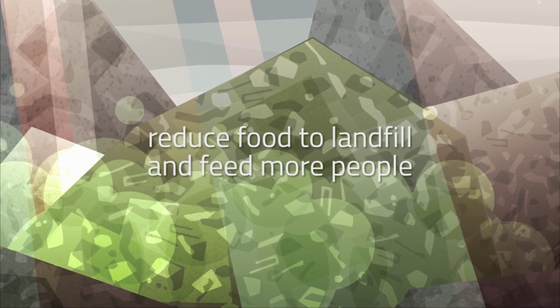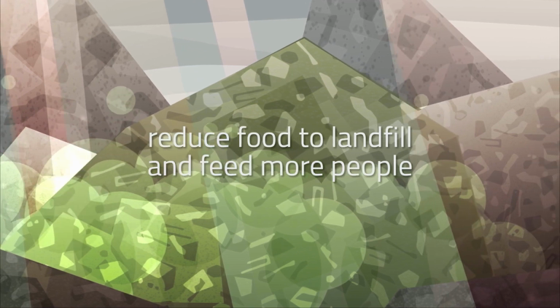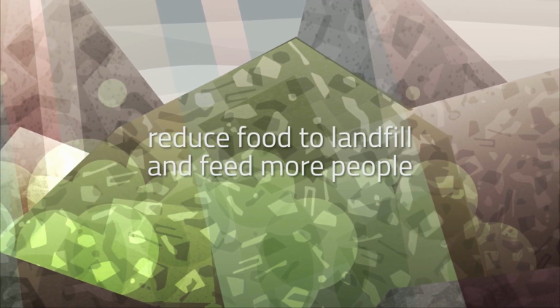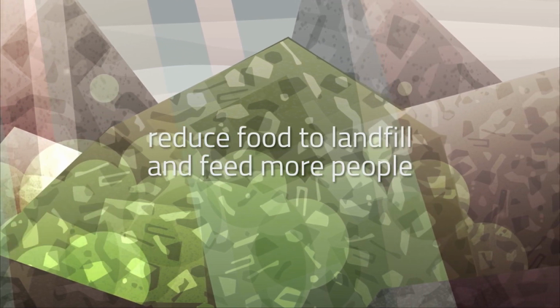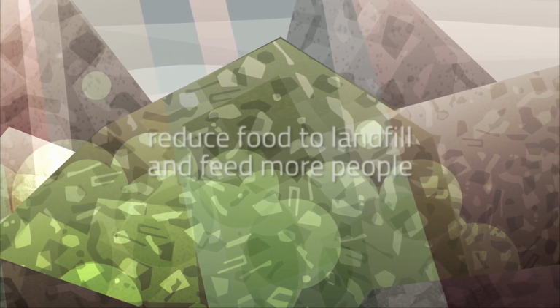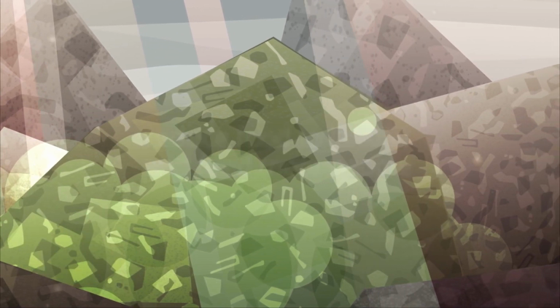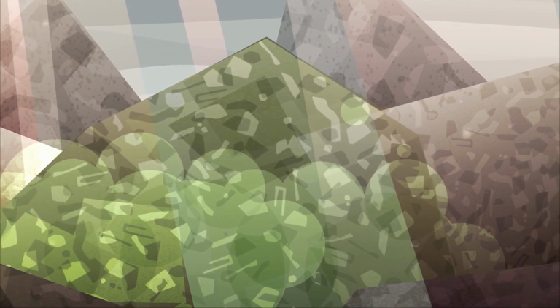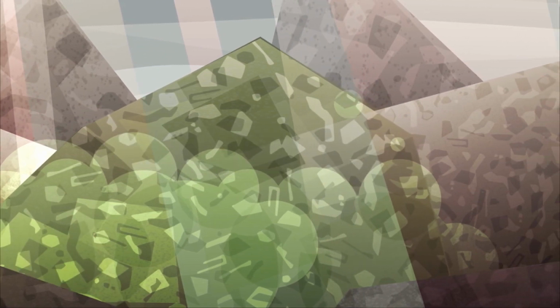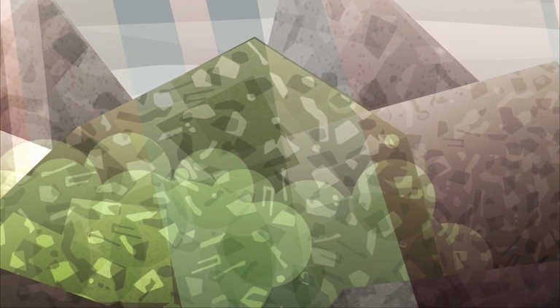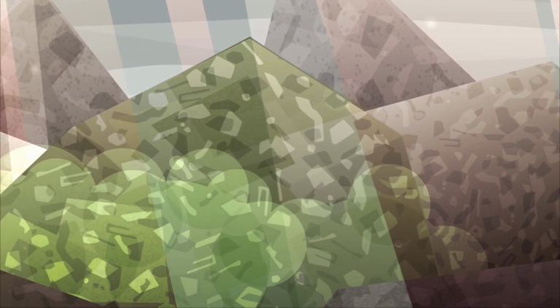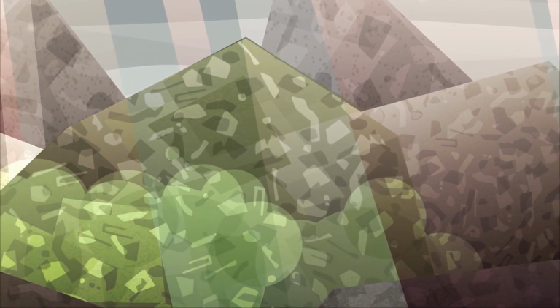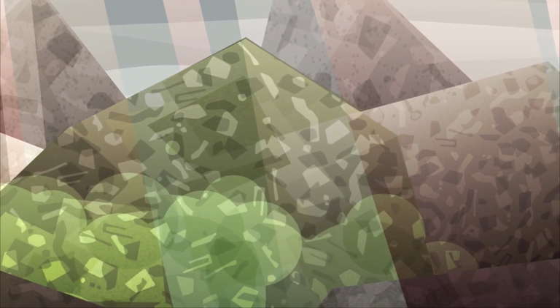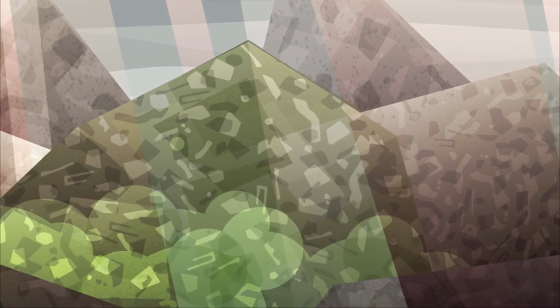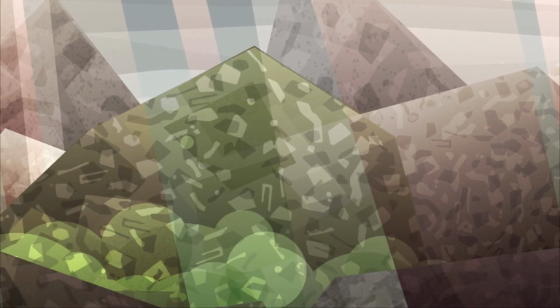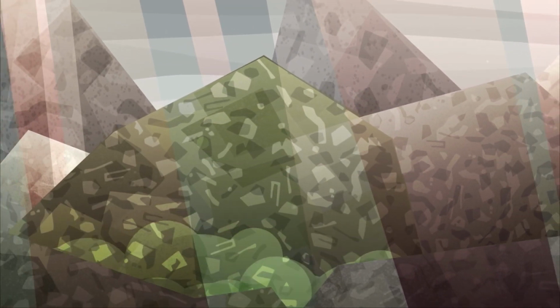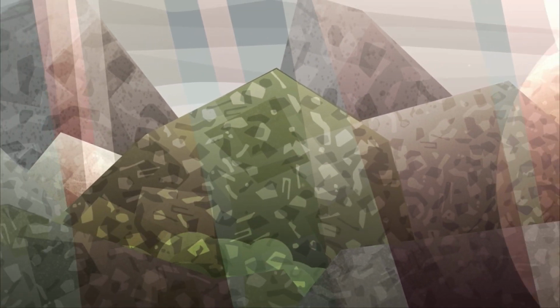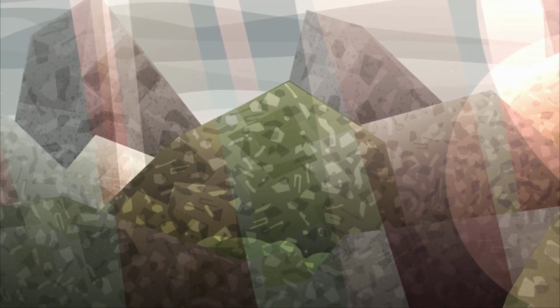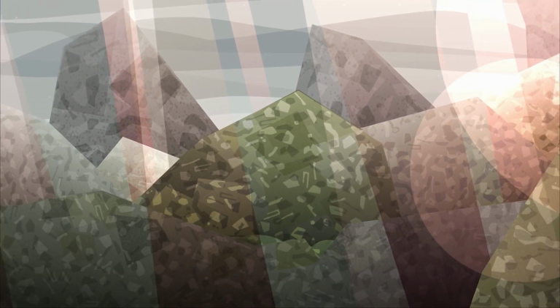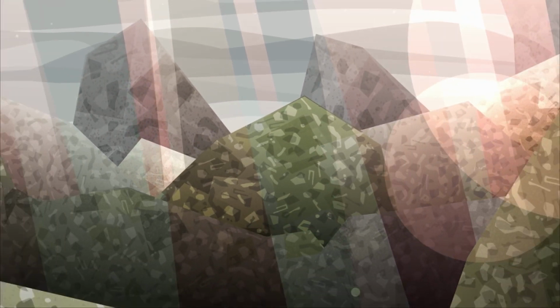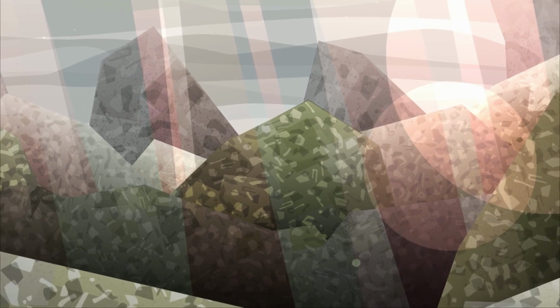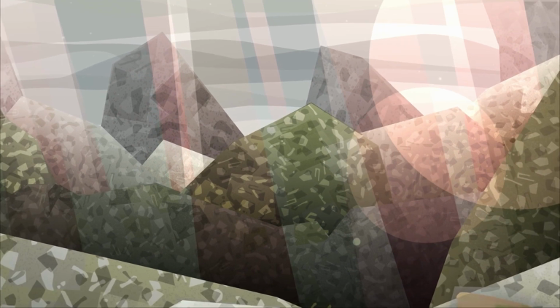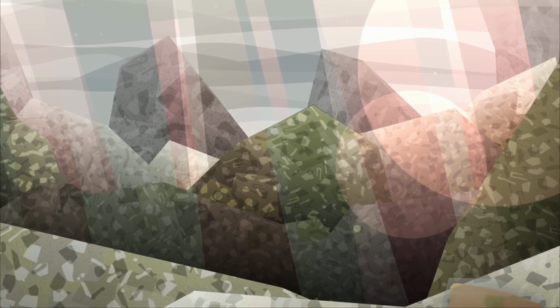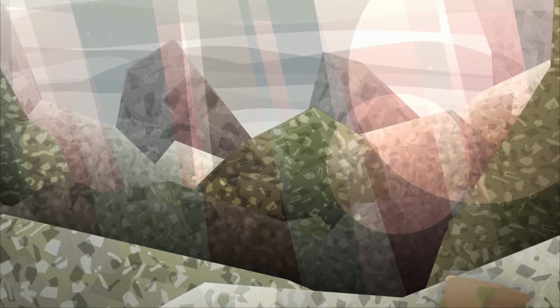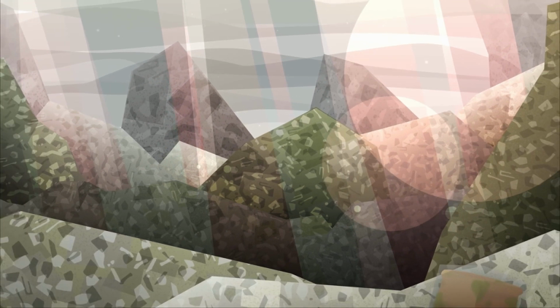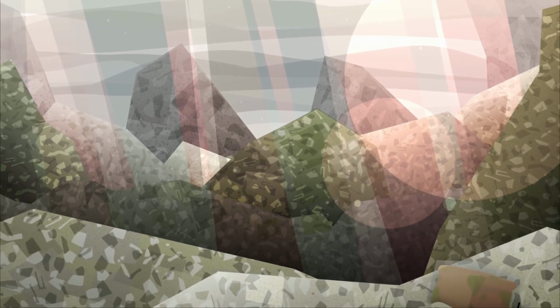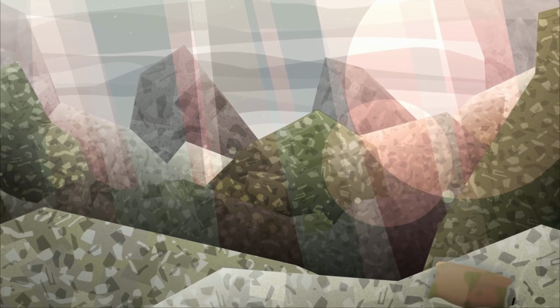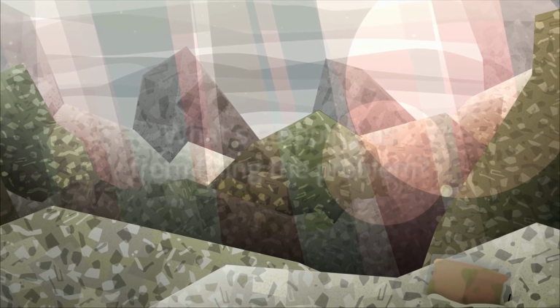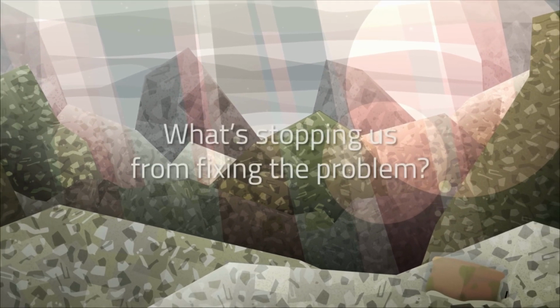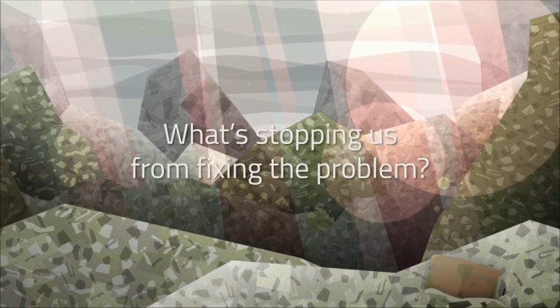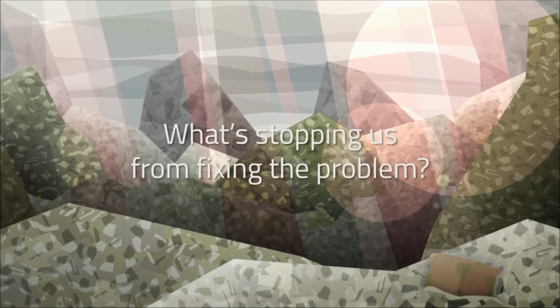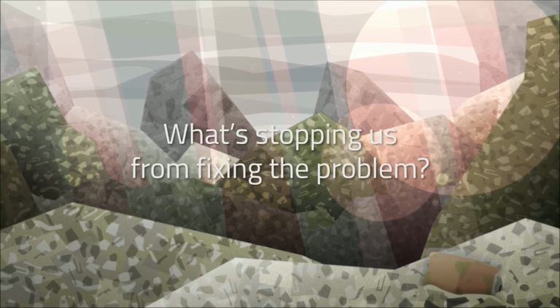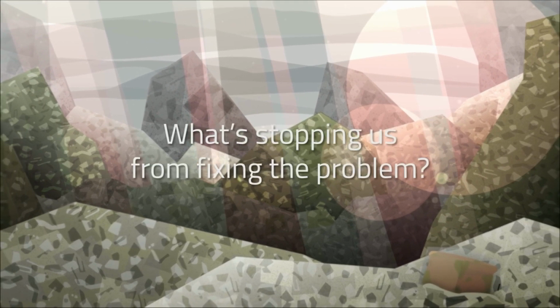We can reduce food going to landfill and feed more people. What's stopping us from fixing the problem?